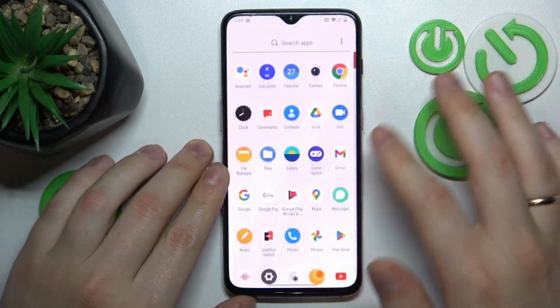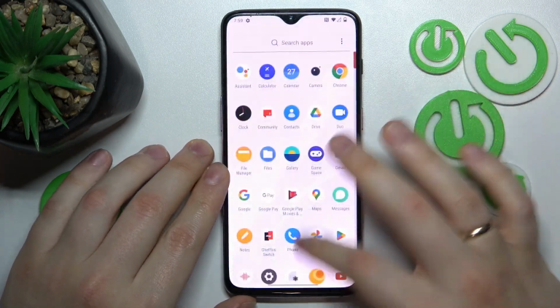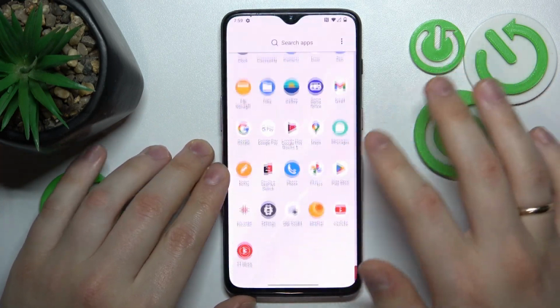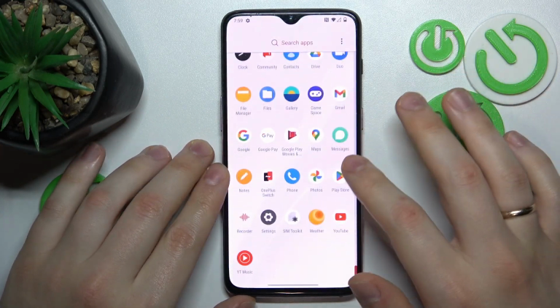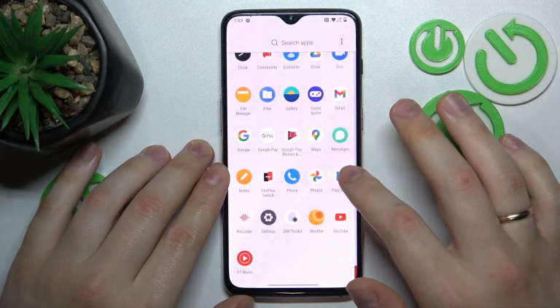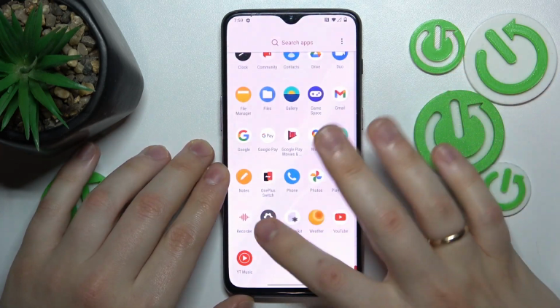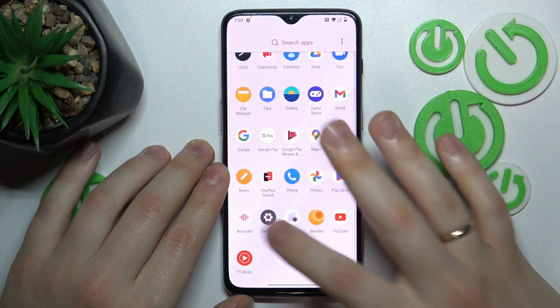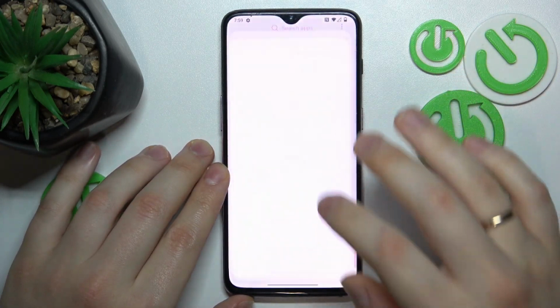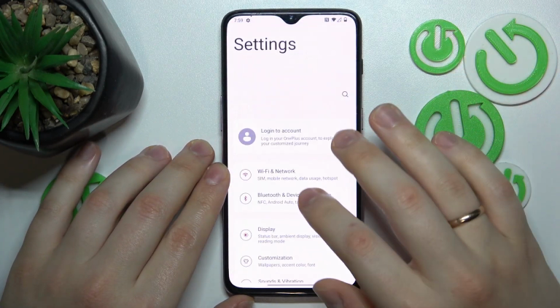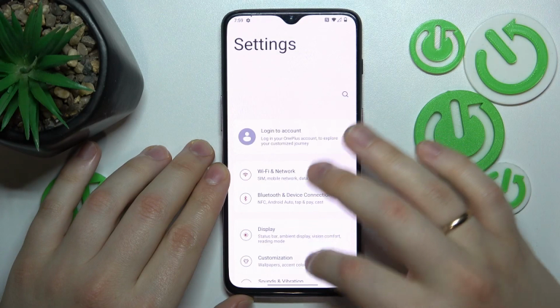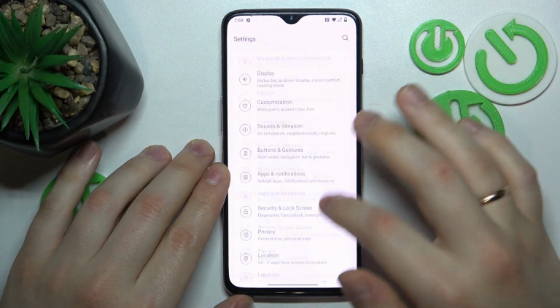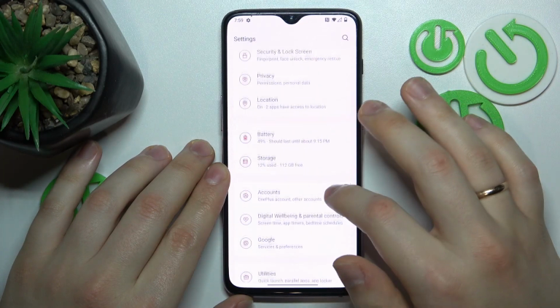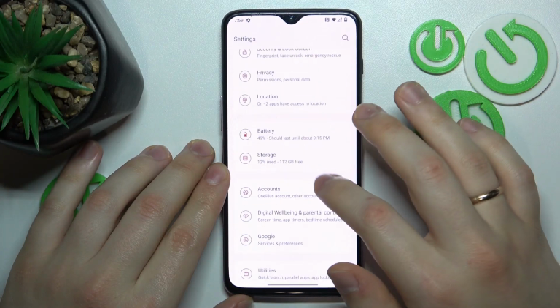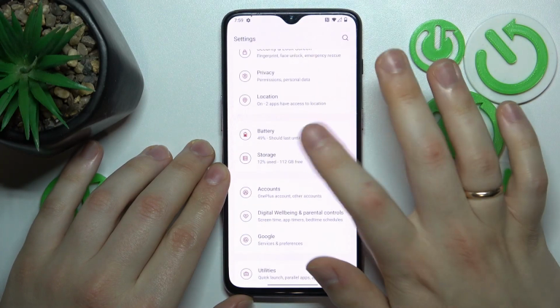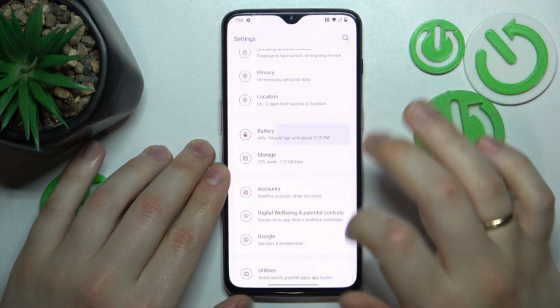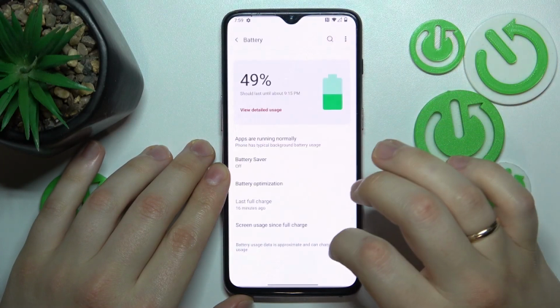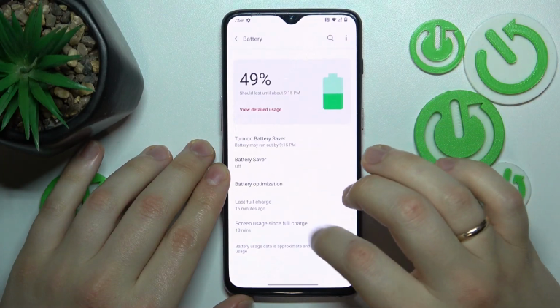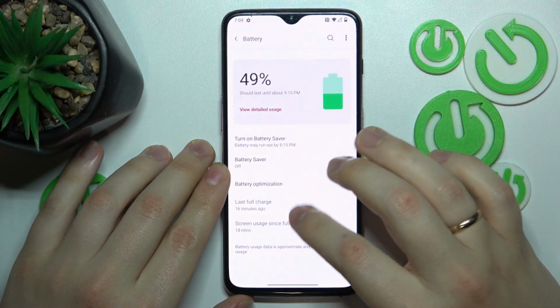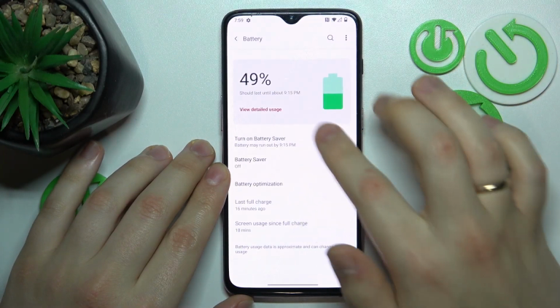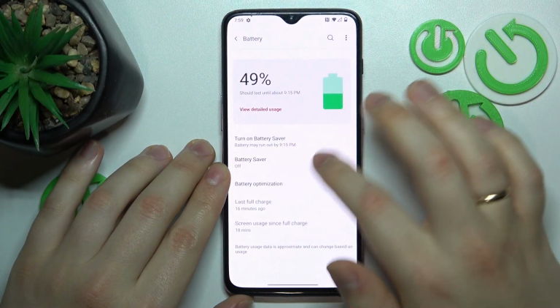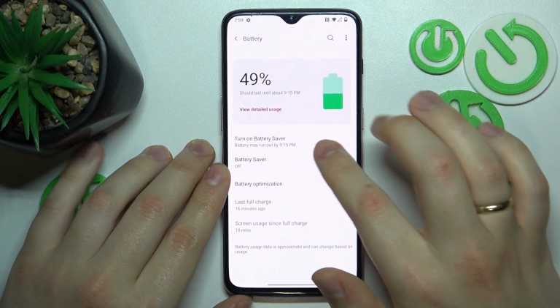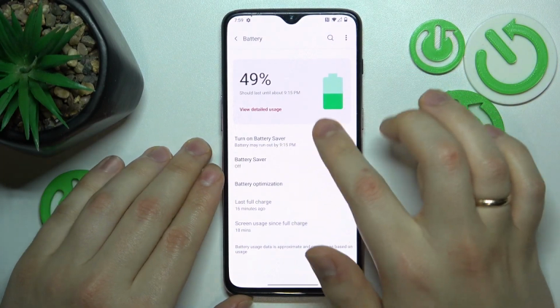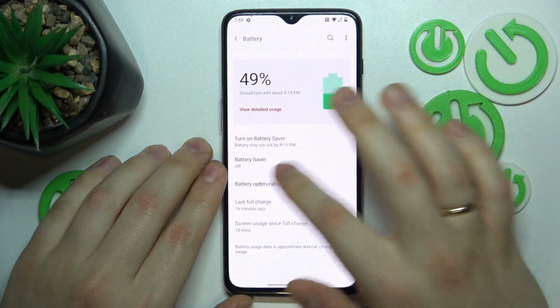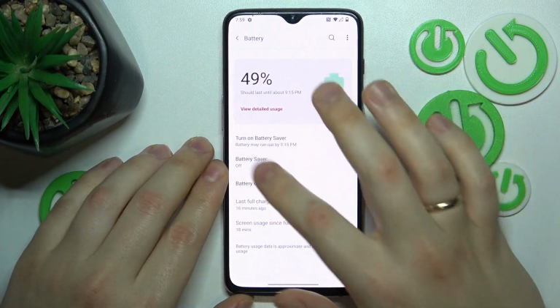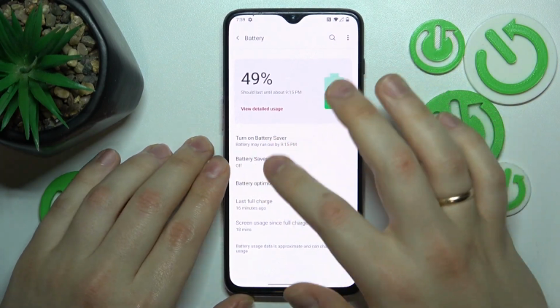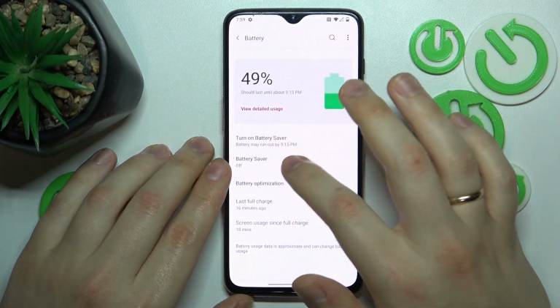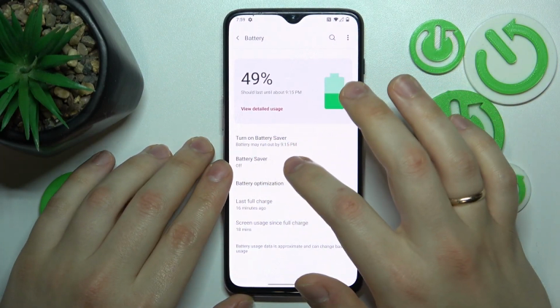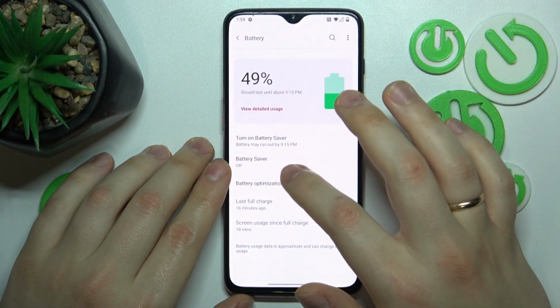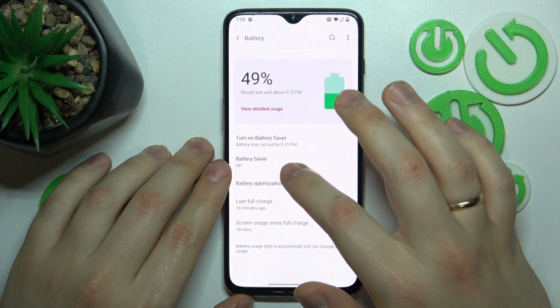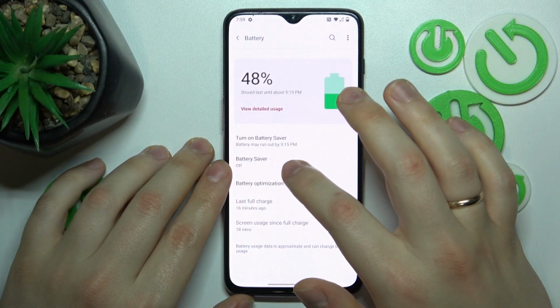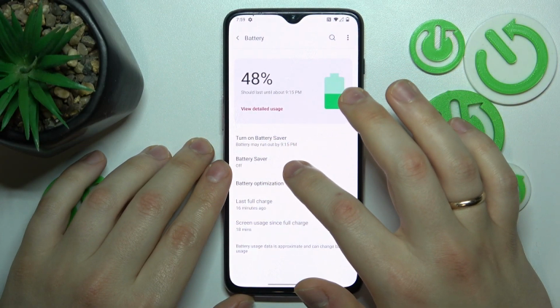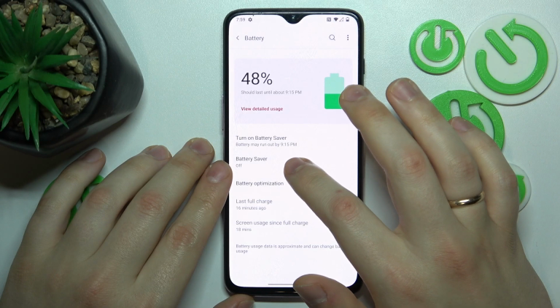Next, what you might also want to do is go into Settings, then Battery, and make sure that the battery feature is switched off.